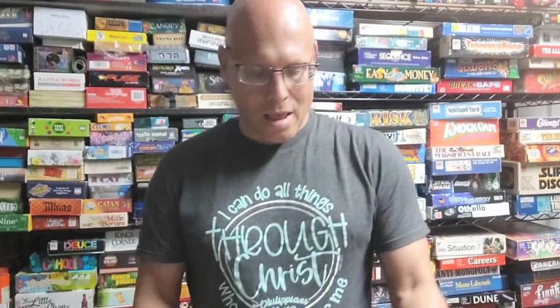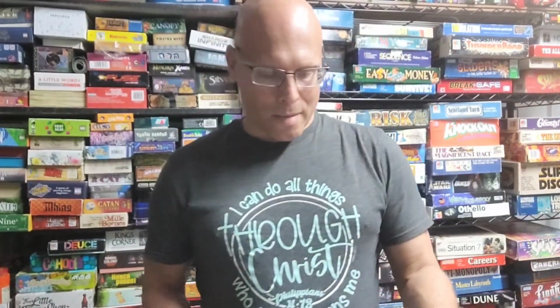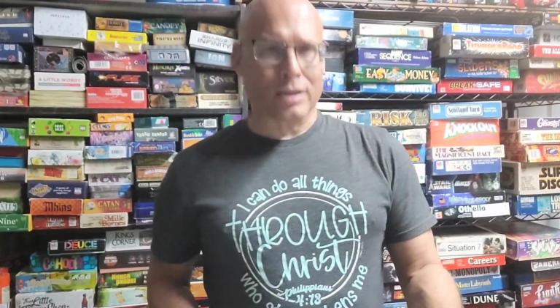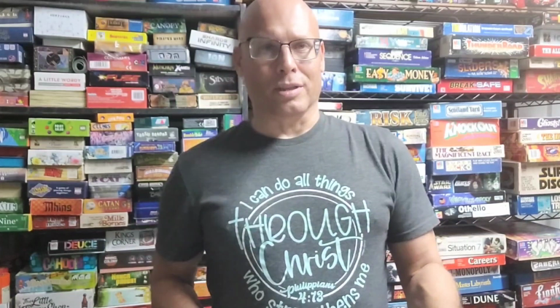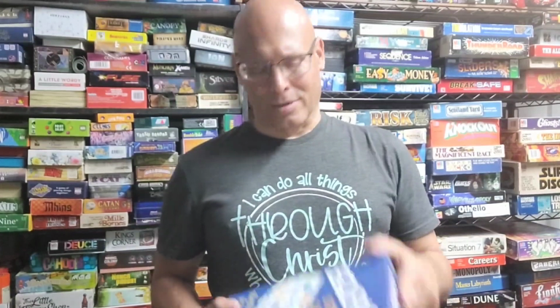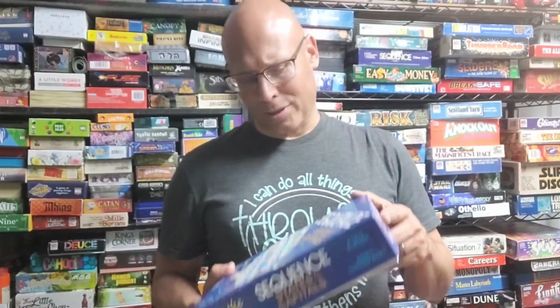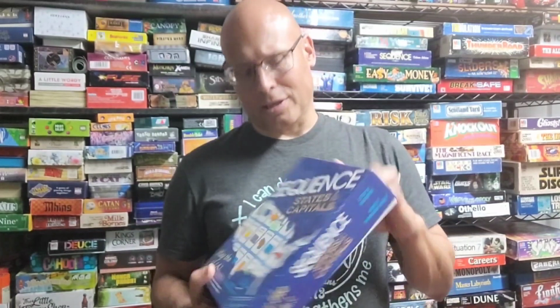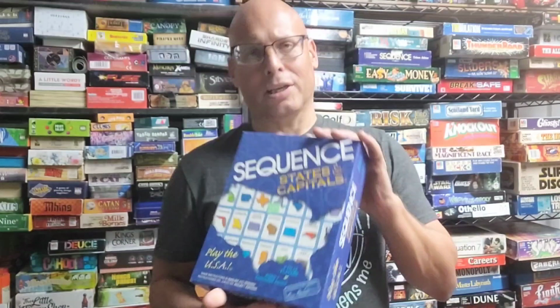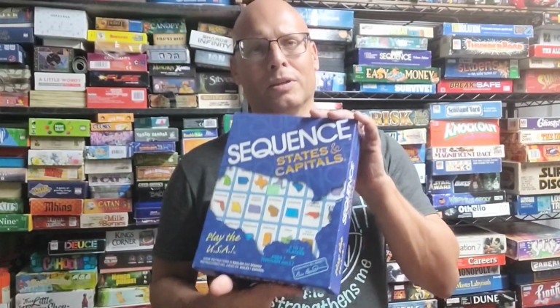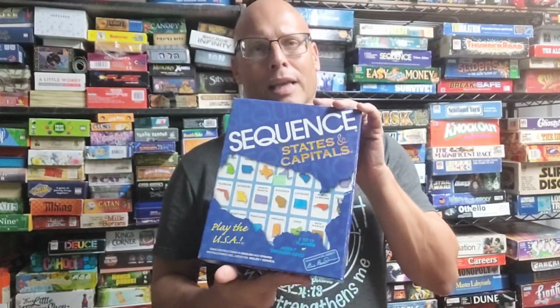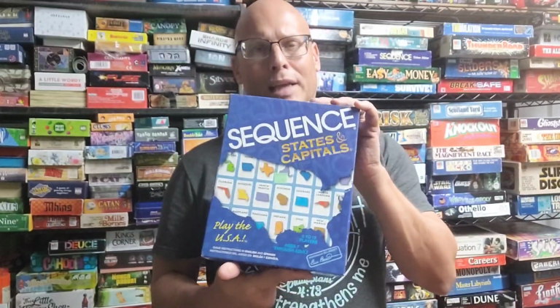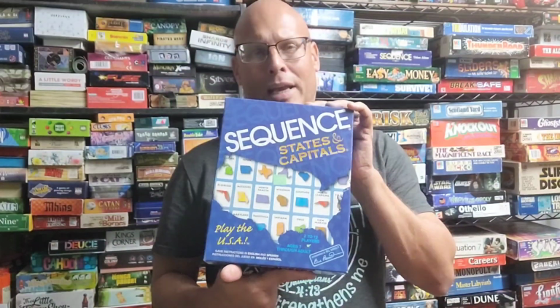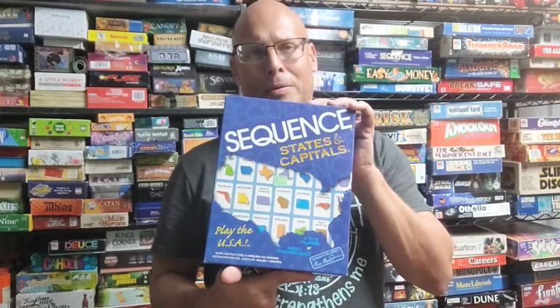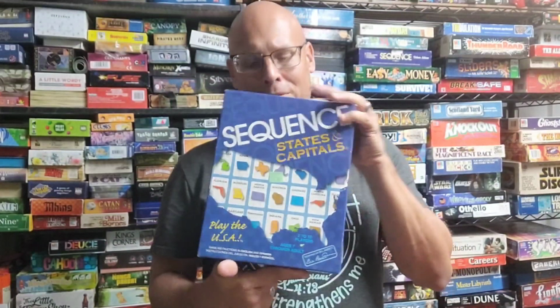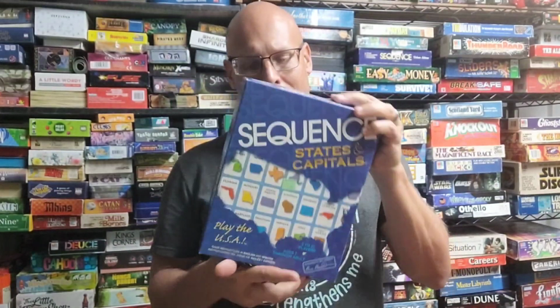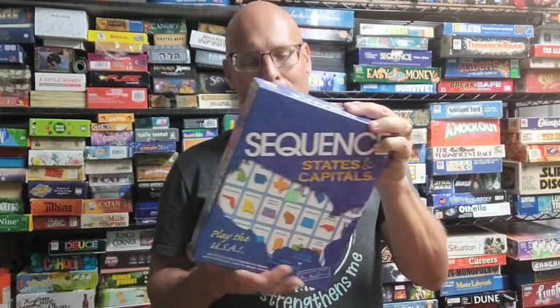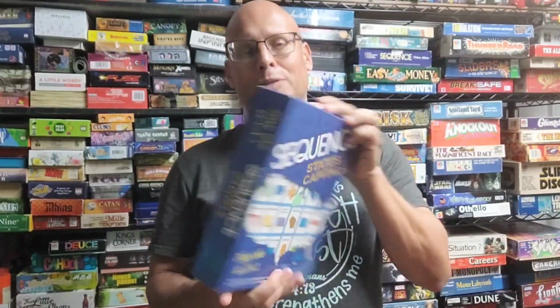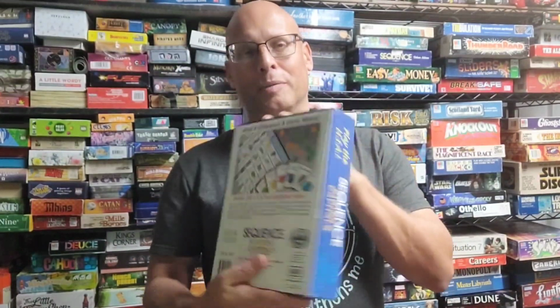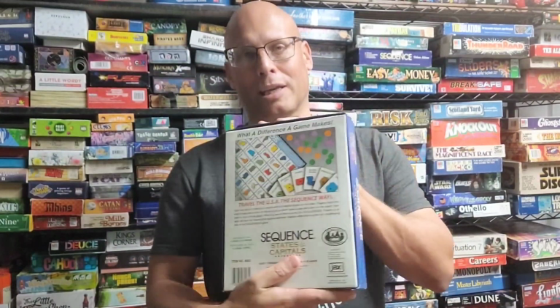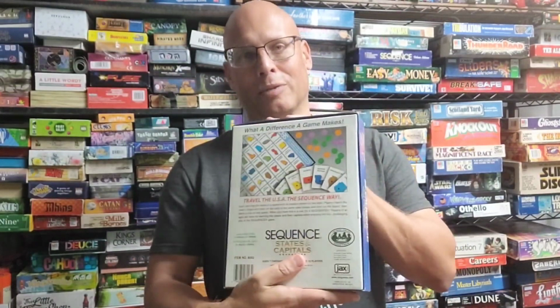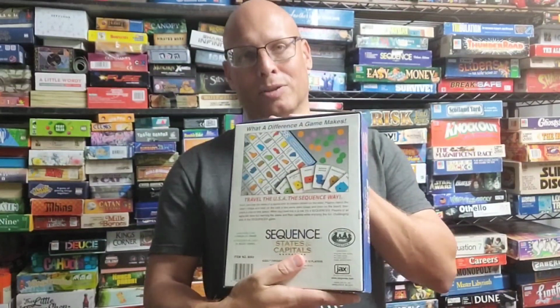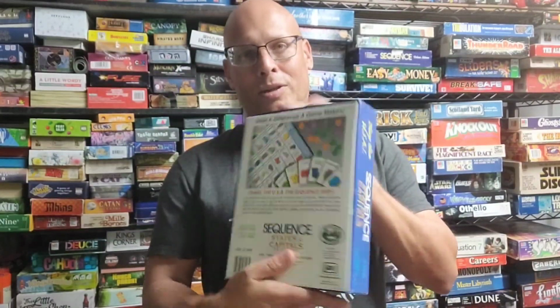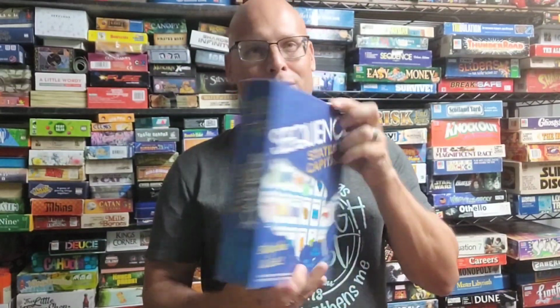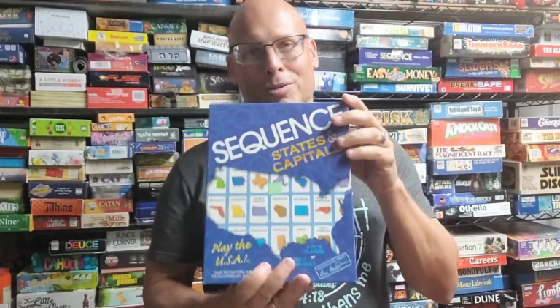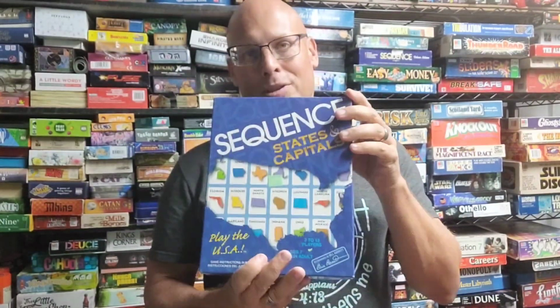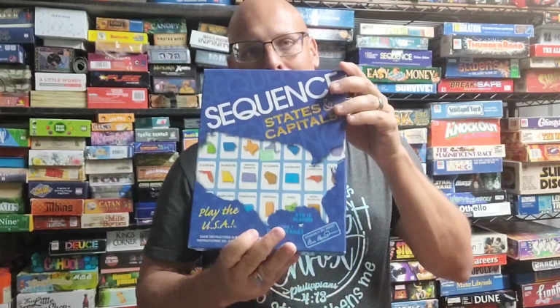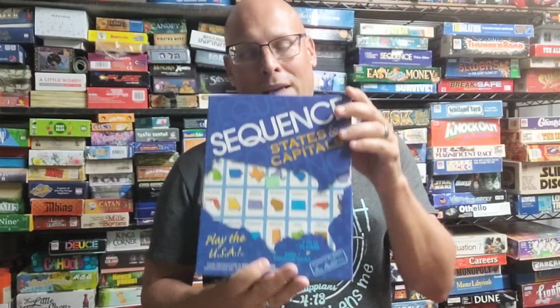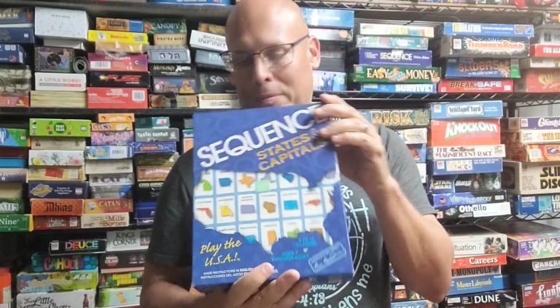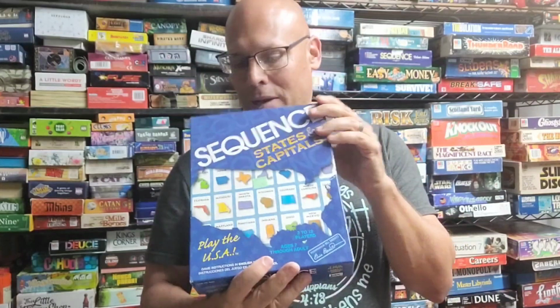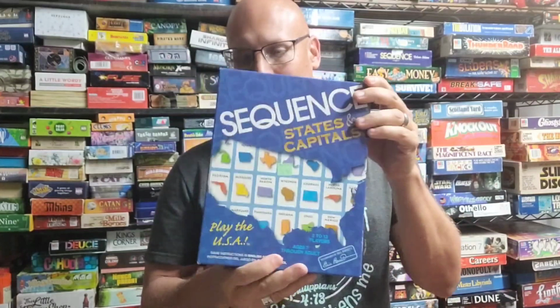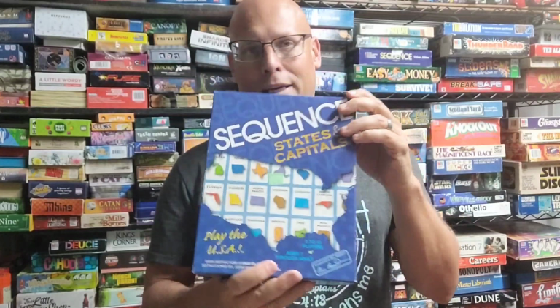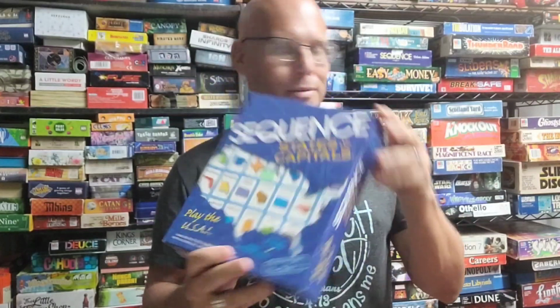I might do this one — it's Sequence: States and Capitals. It plays pretty much like Sequence, only it uses the states and capitals. I might check it out.